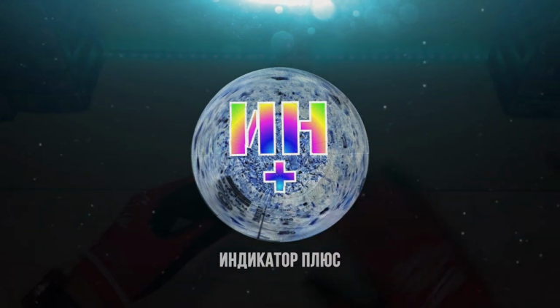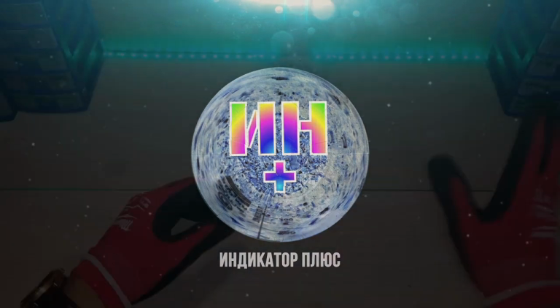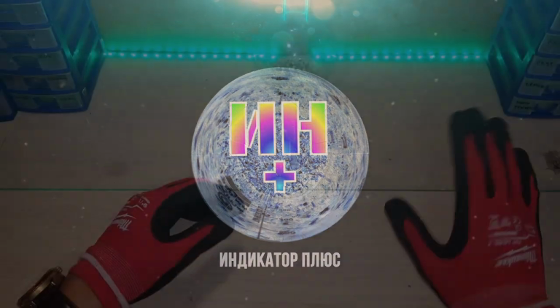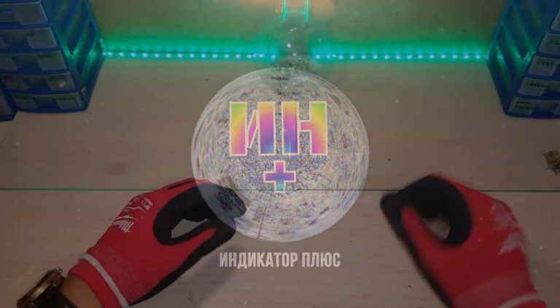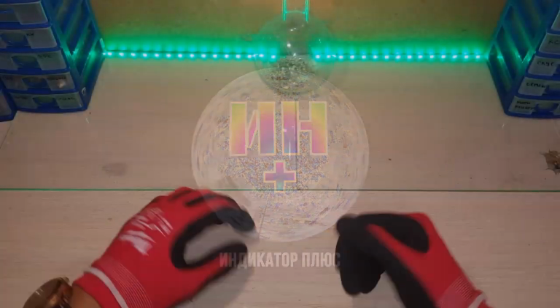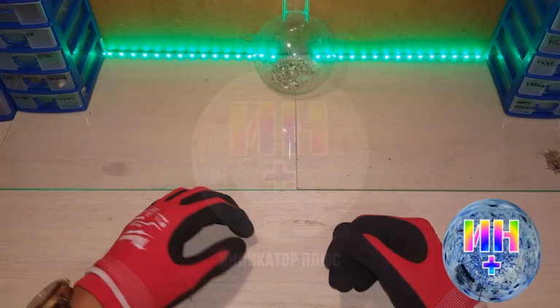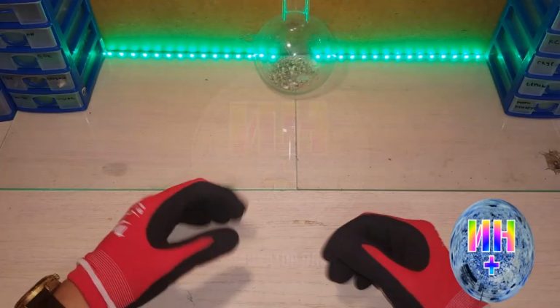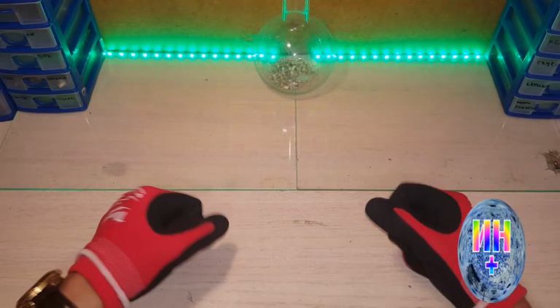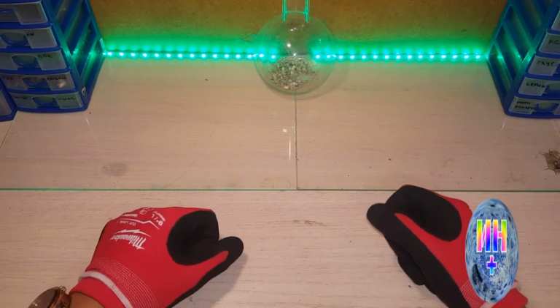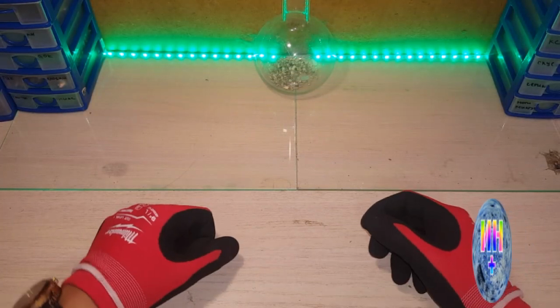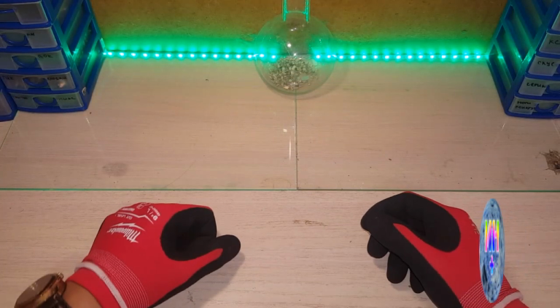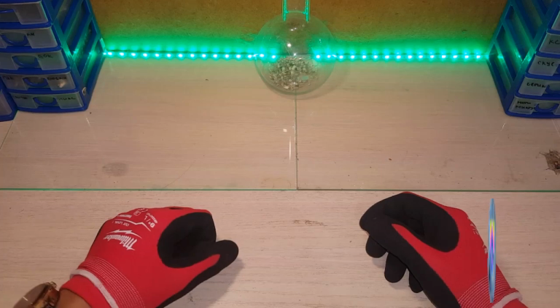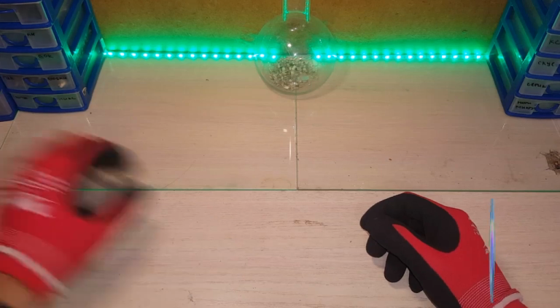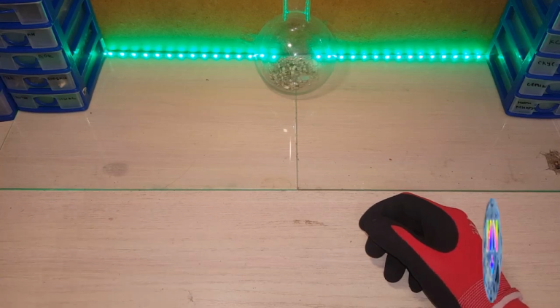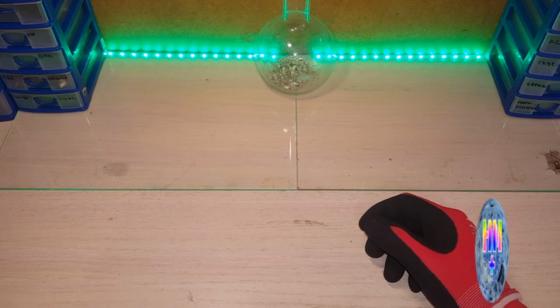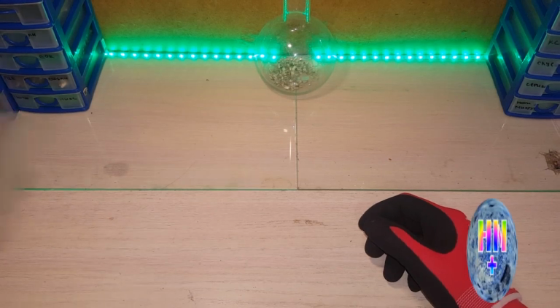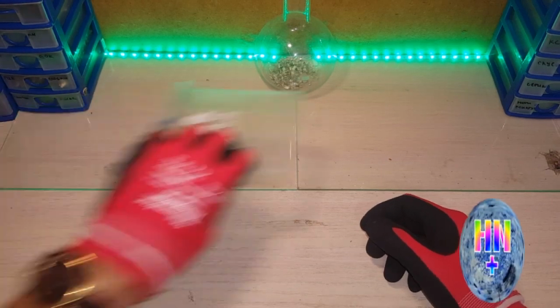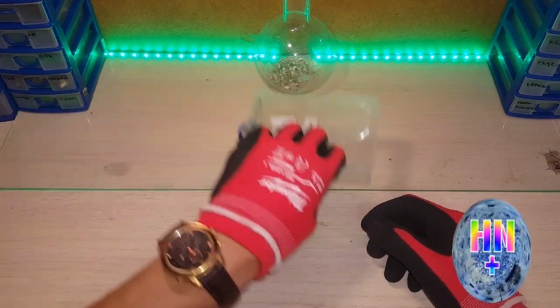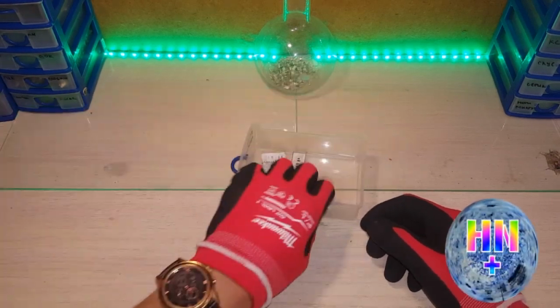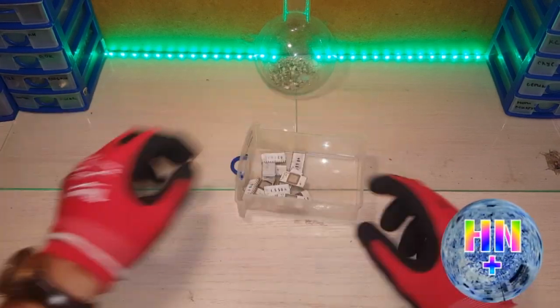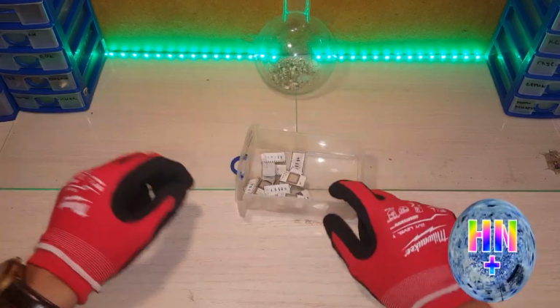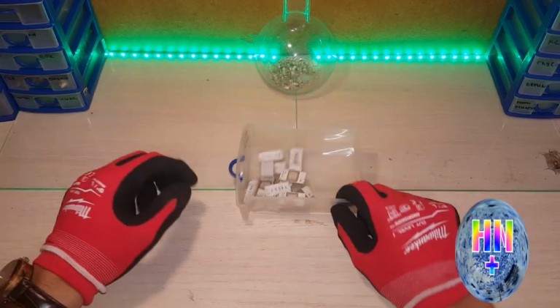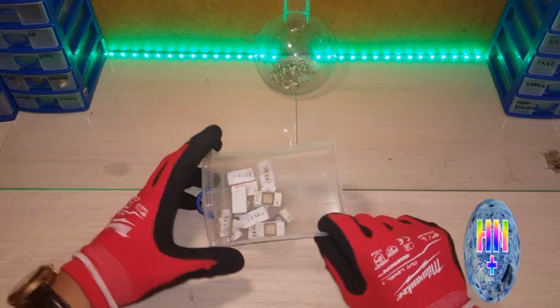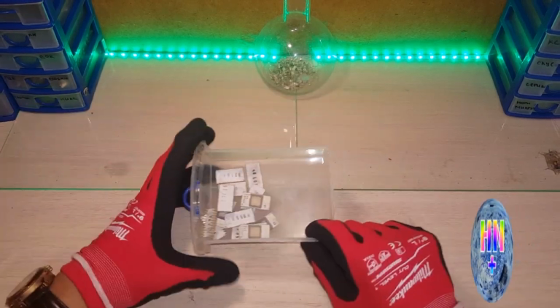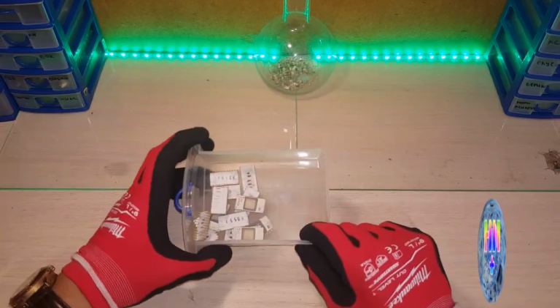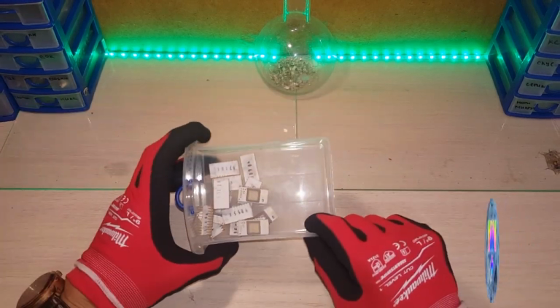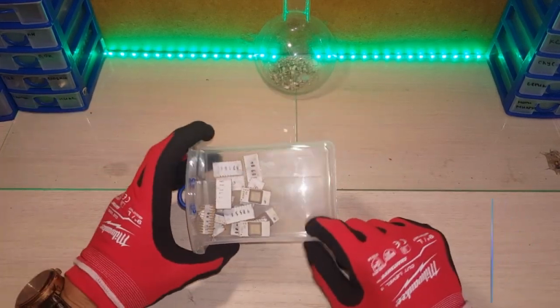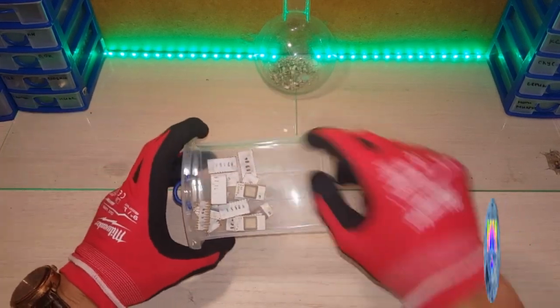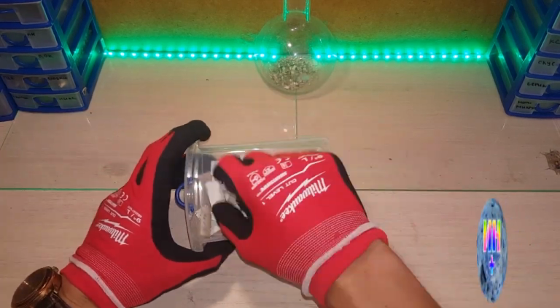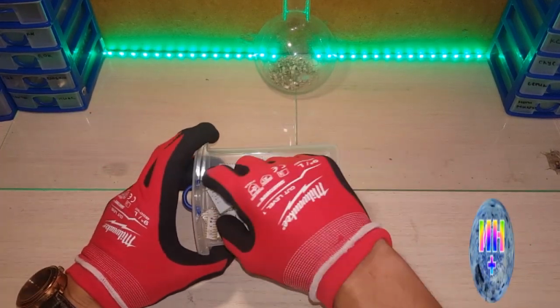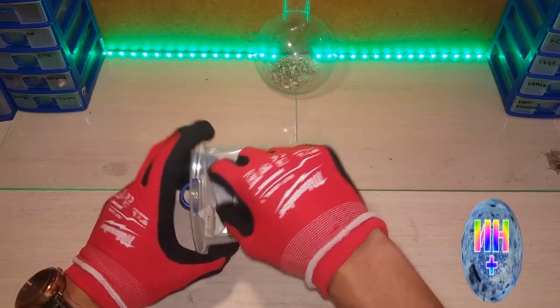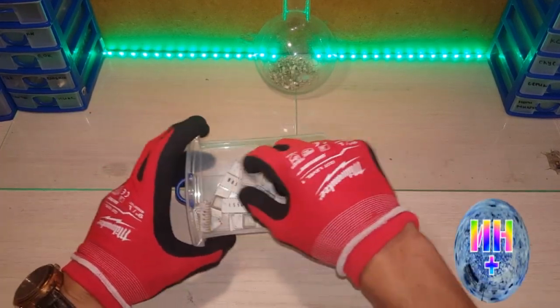Hello everyone, friends on the channel. Today we are going to work with these microchips. These microchips are imported.